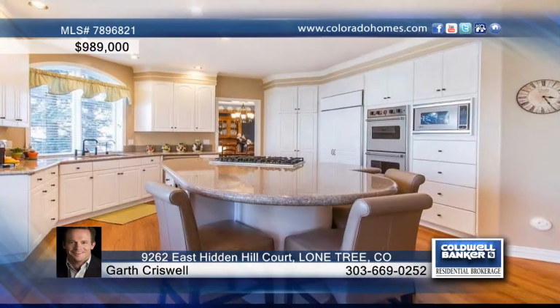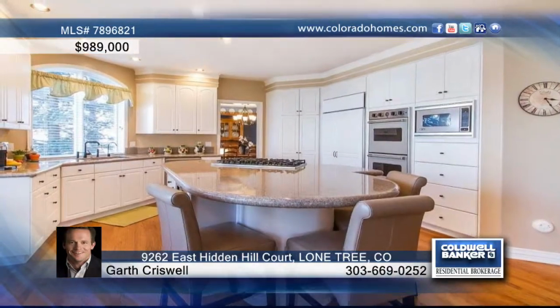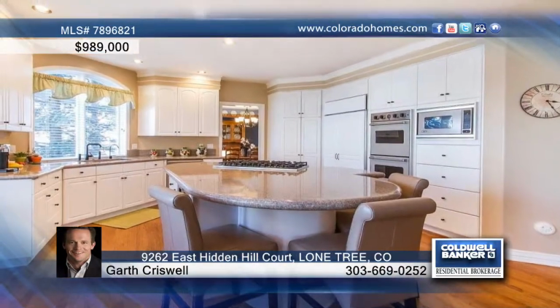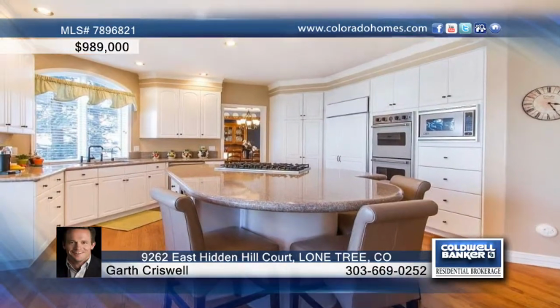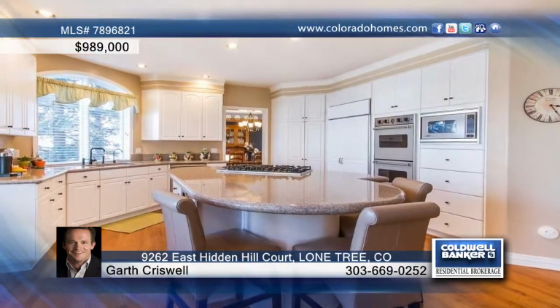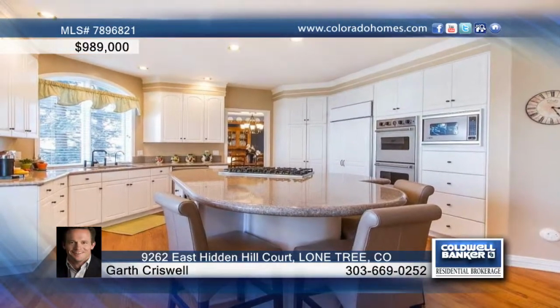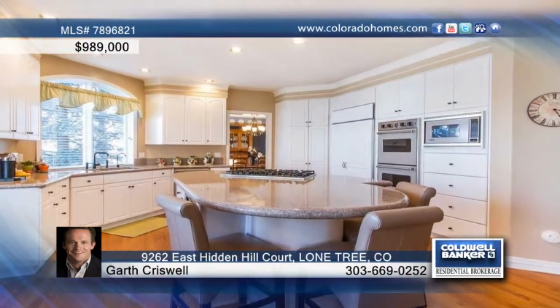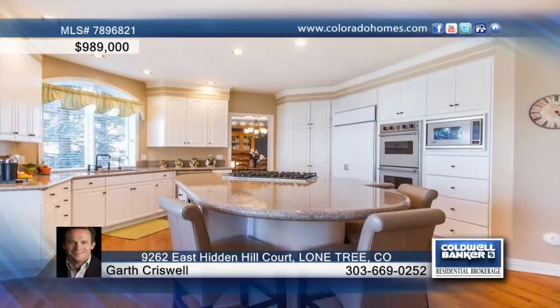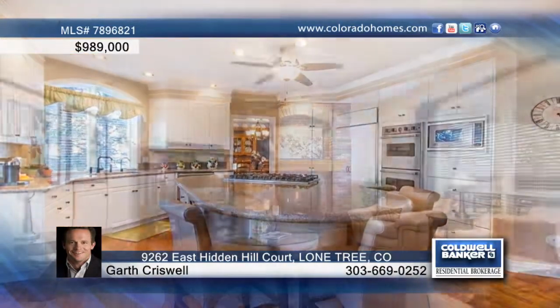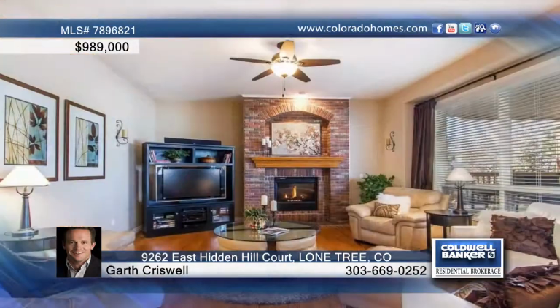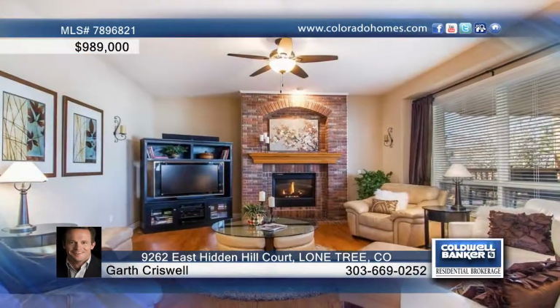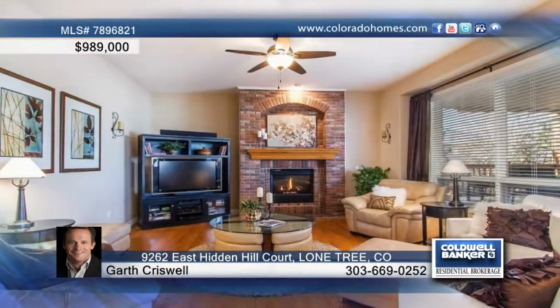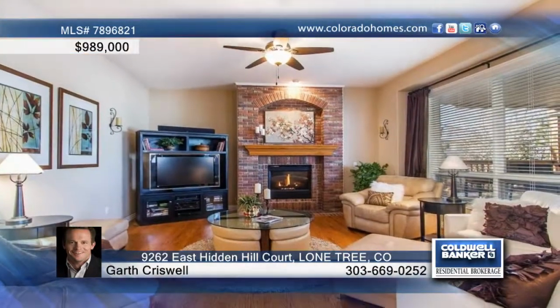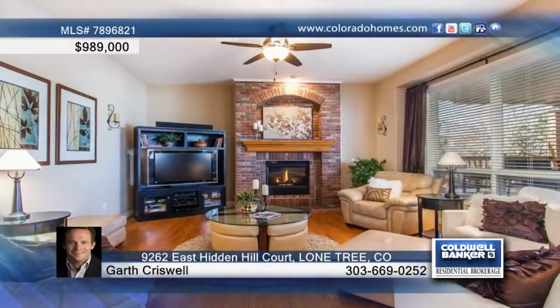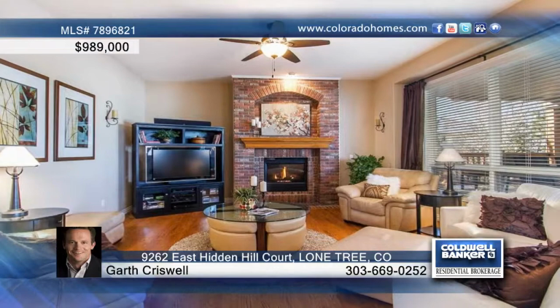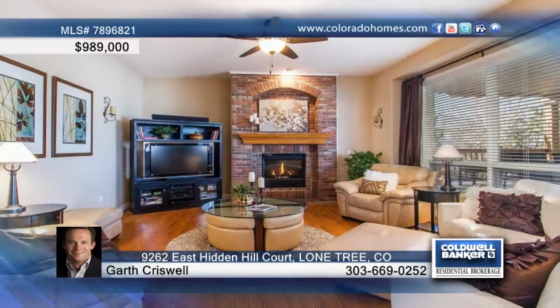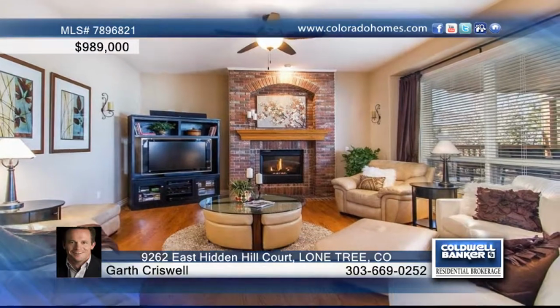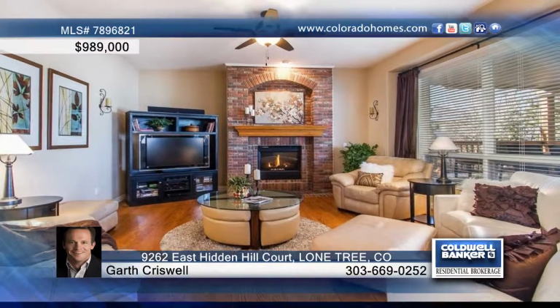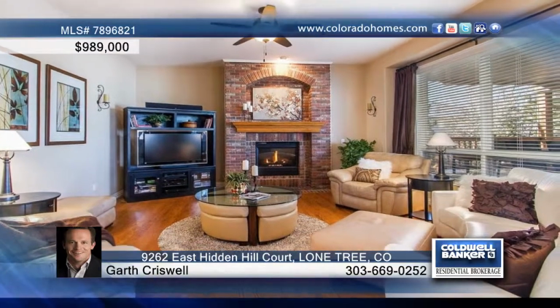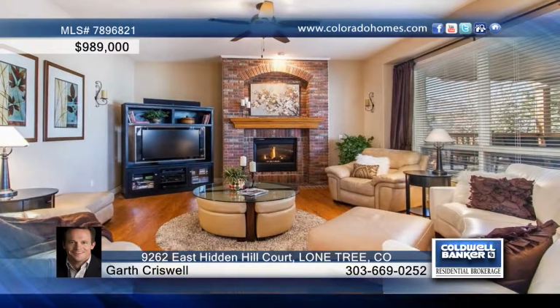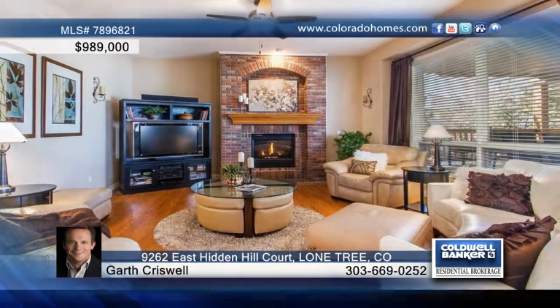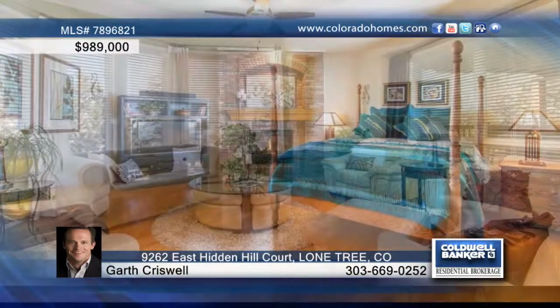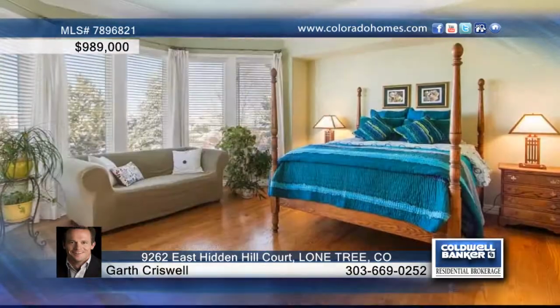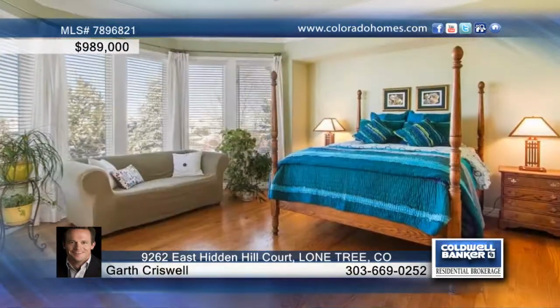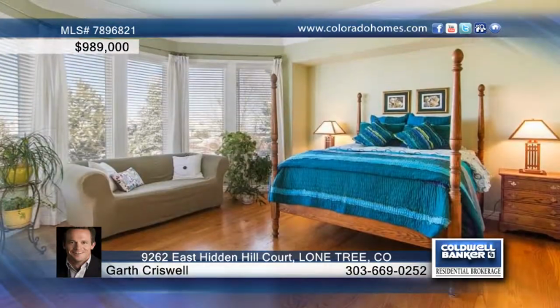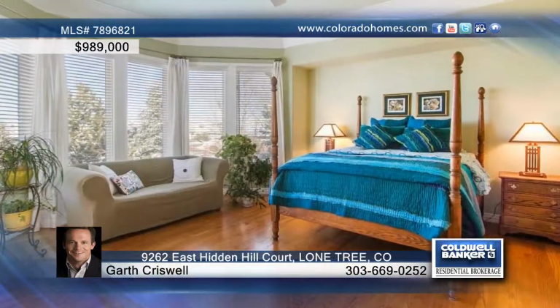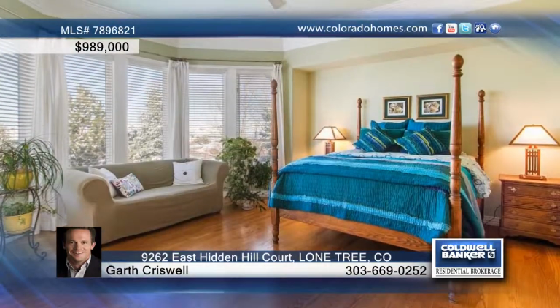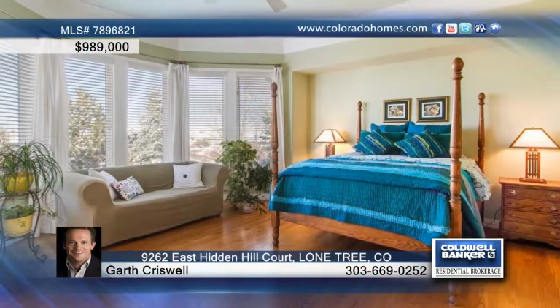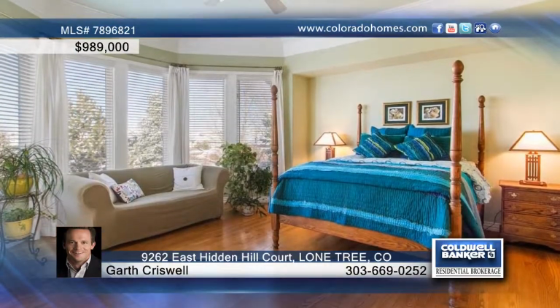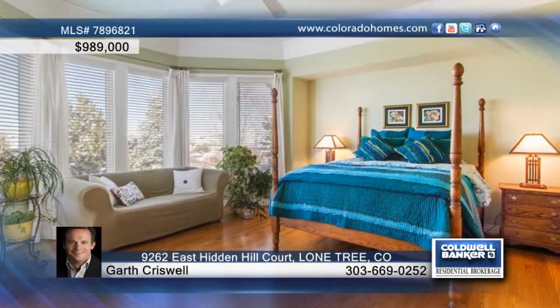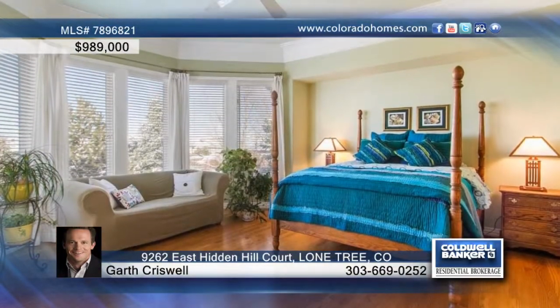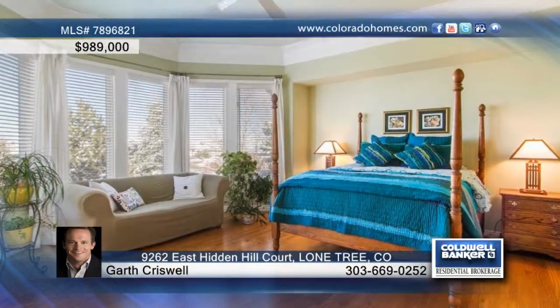Marvel at new paint, hardwood, and fixtures, a wonderful kitchen for the gourmet chef in your family, and an open floor plan ideal for entertaining.